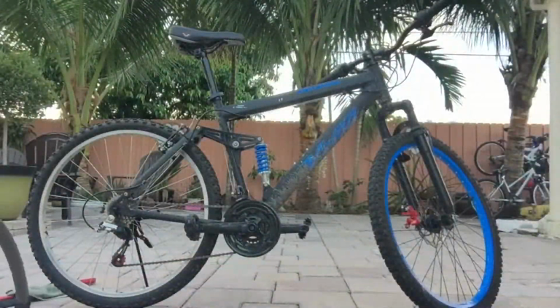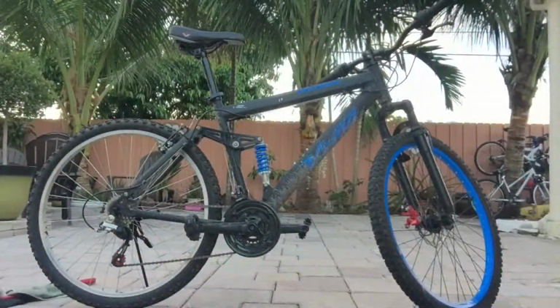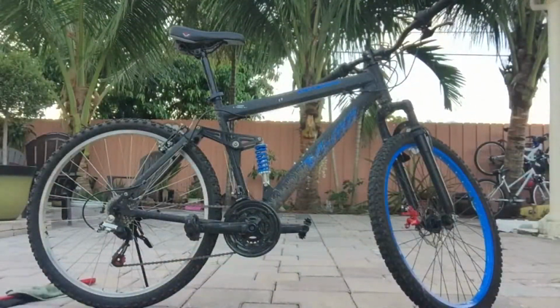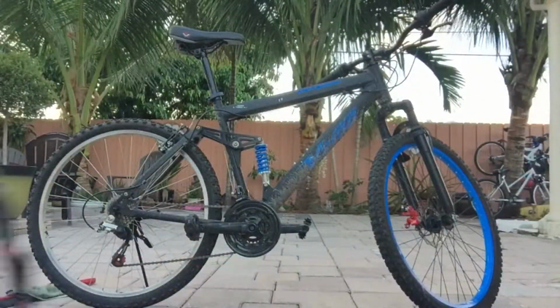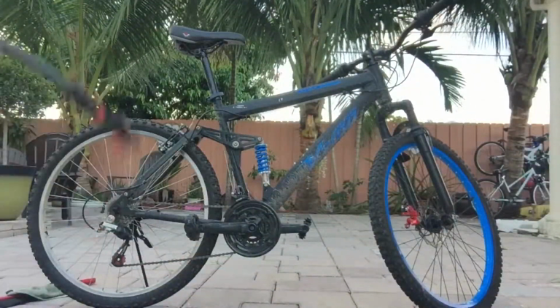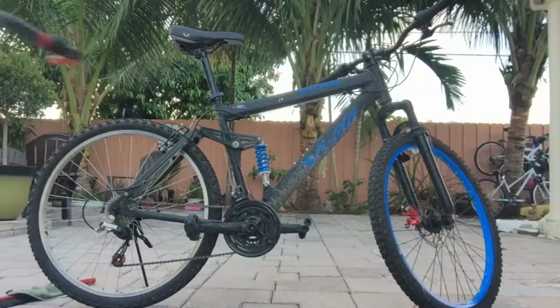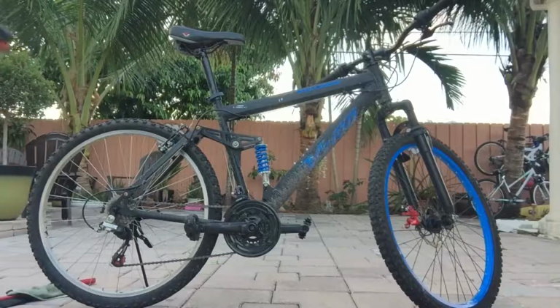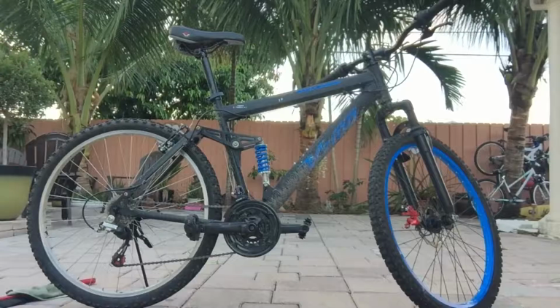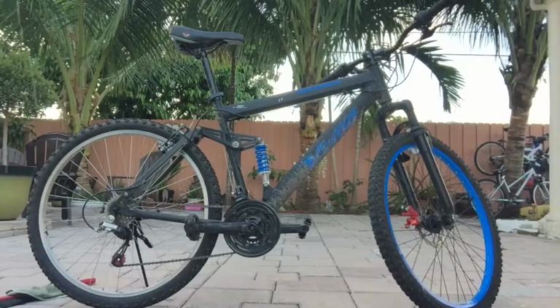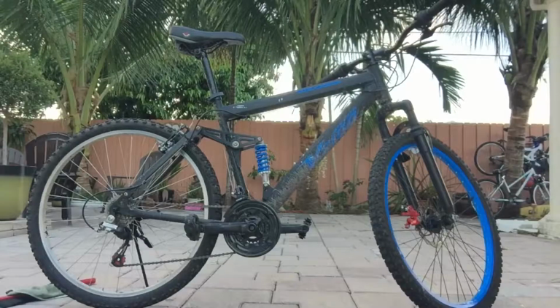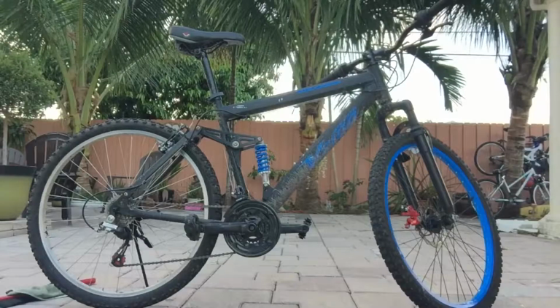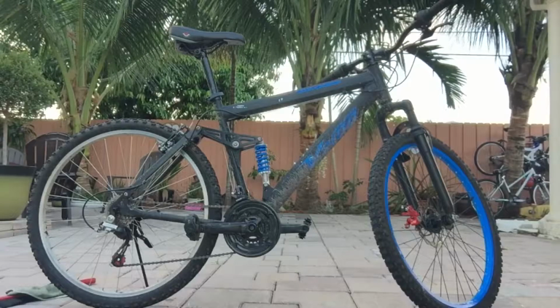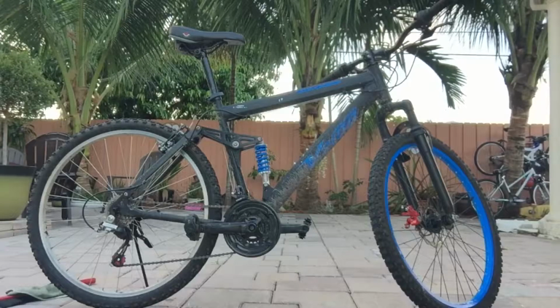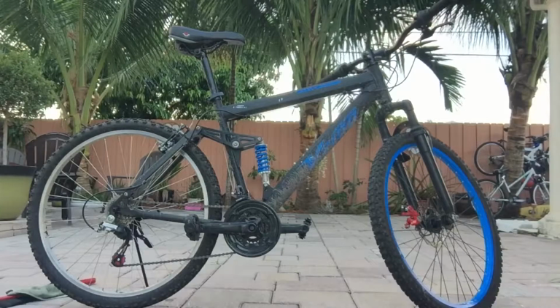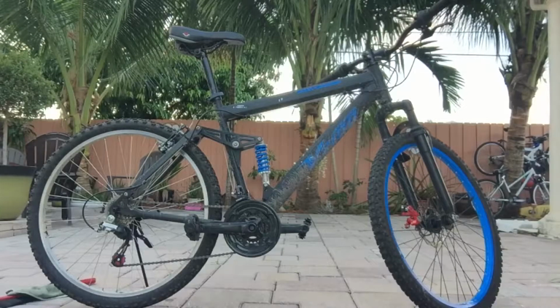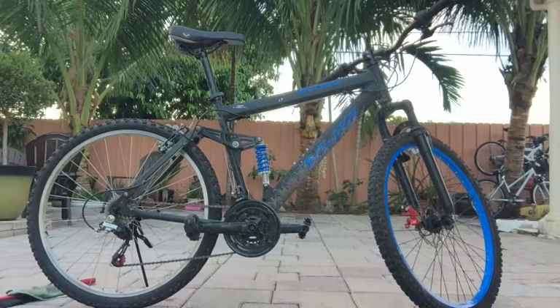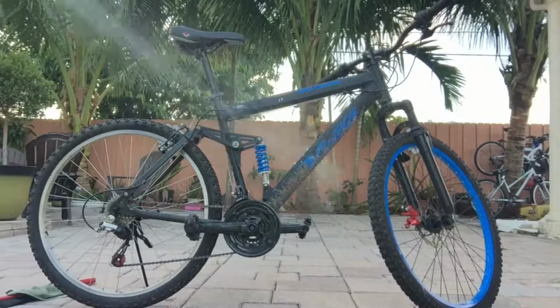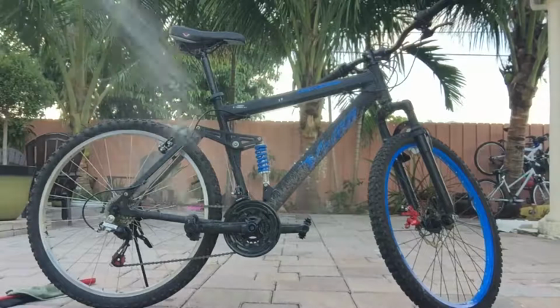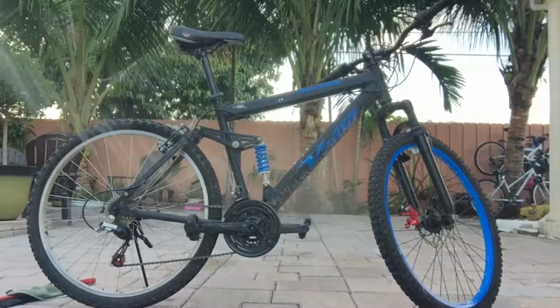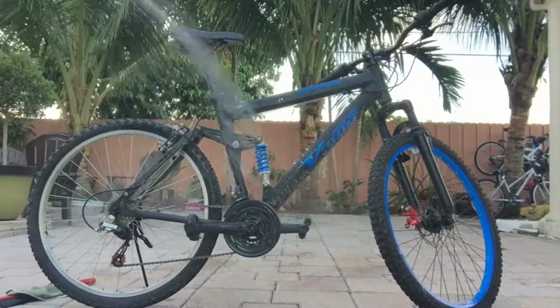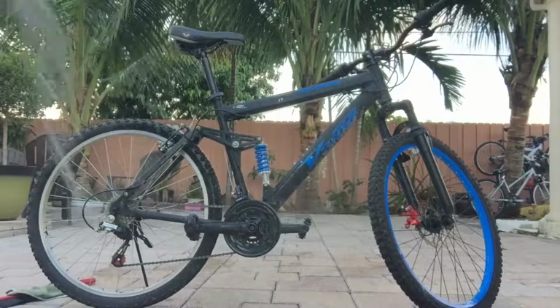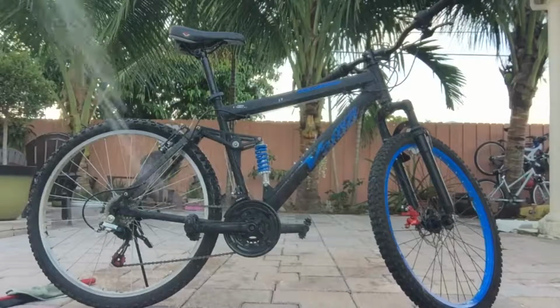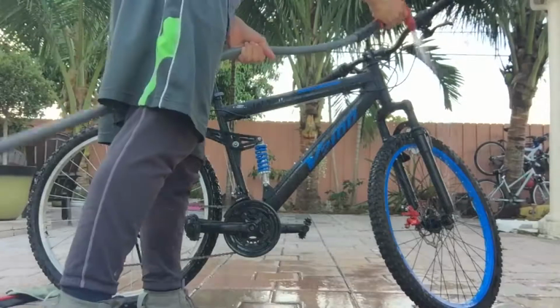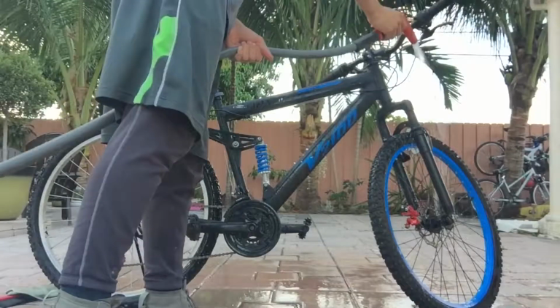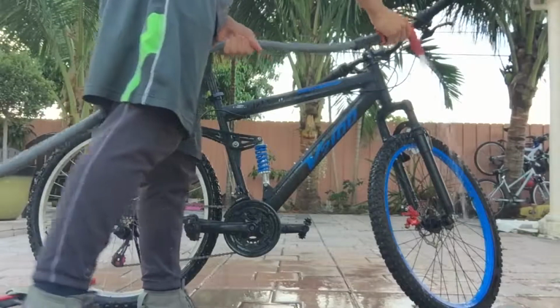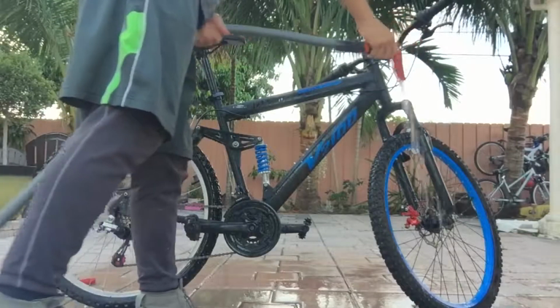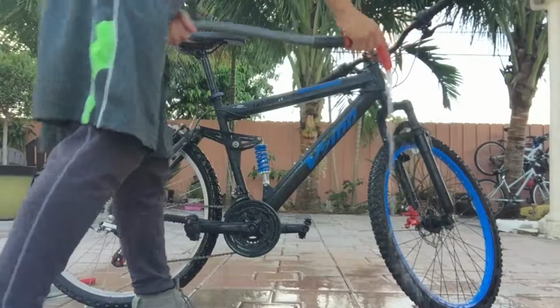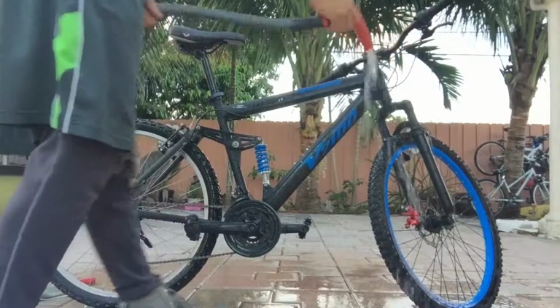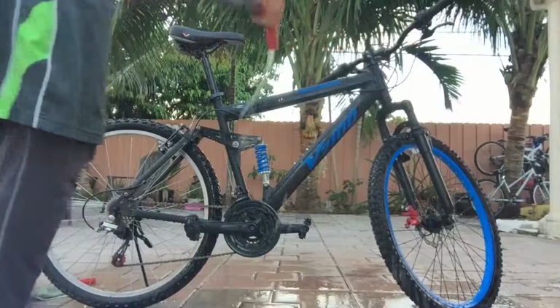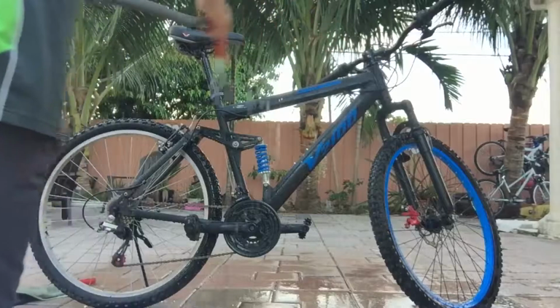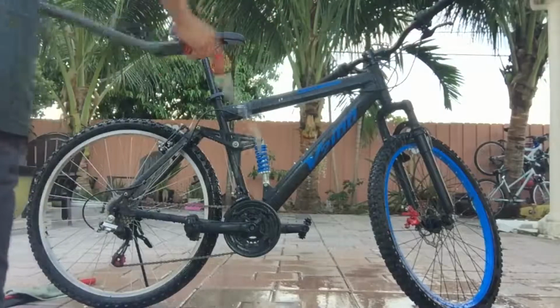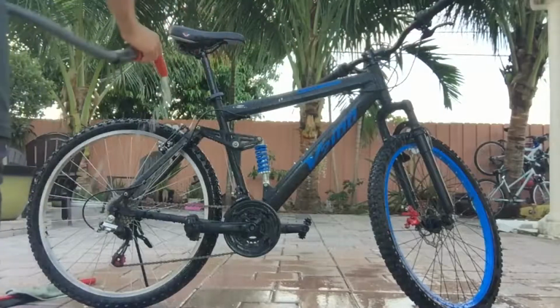To get started you're just going to give your bike a light wash of water. Try not to get anything into your bearings.